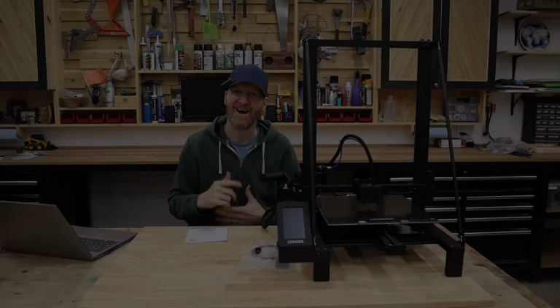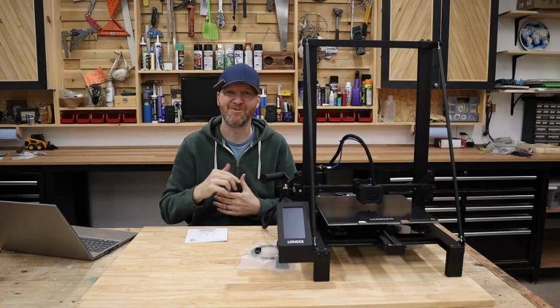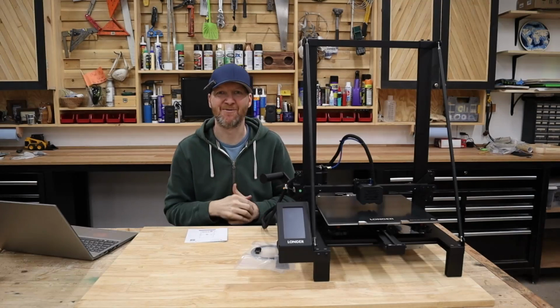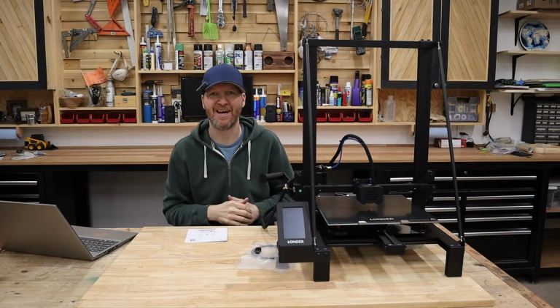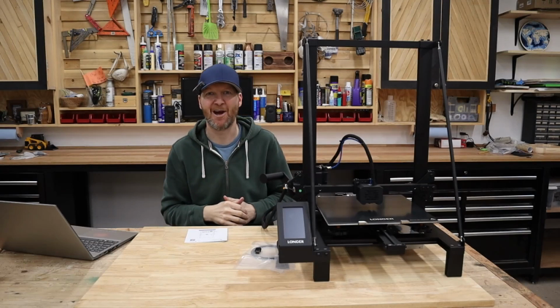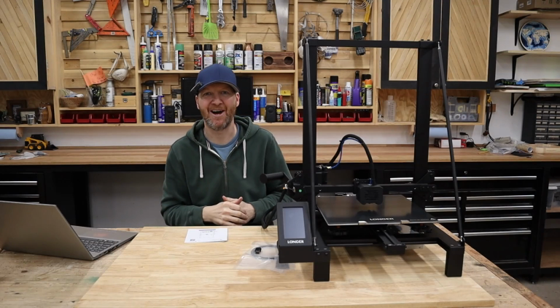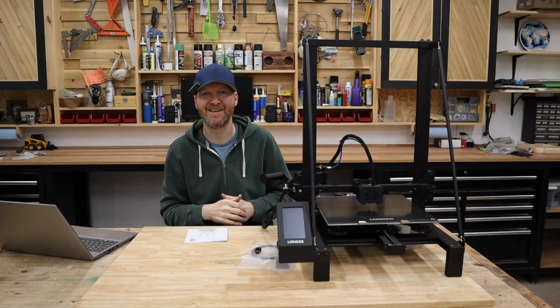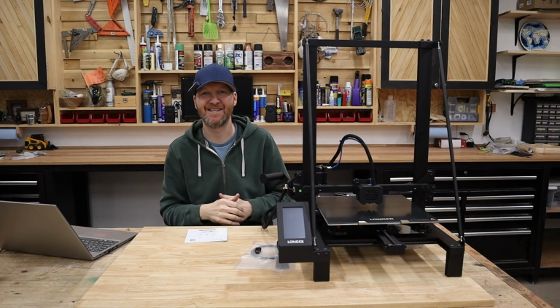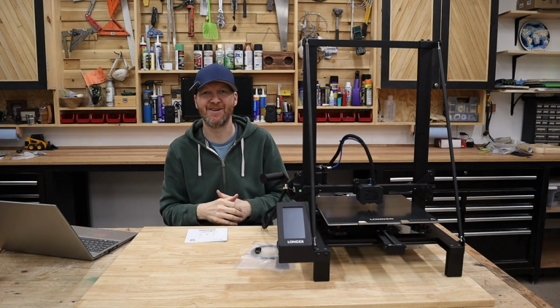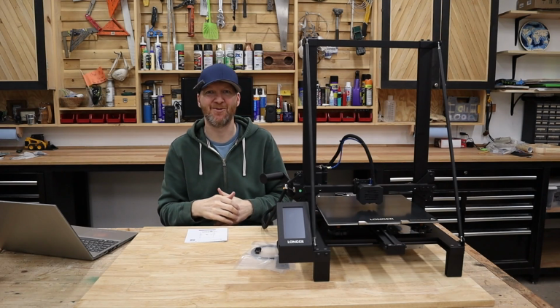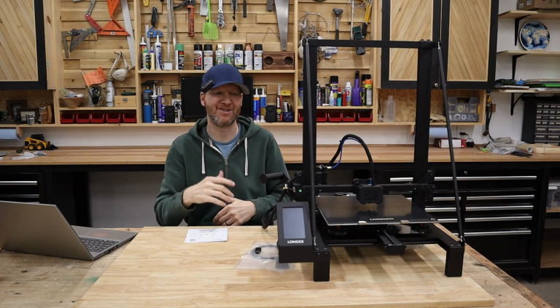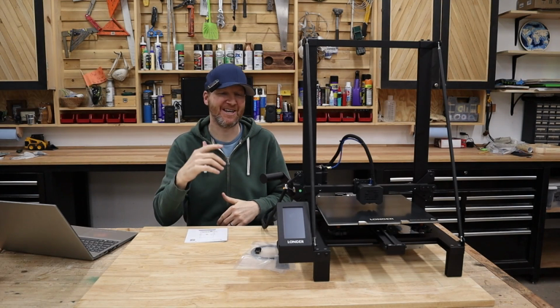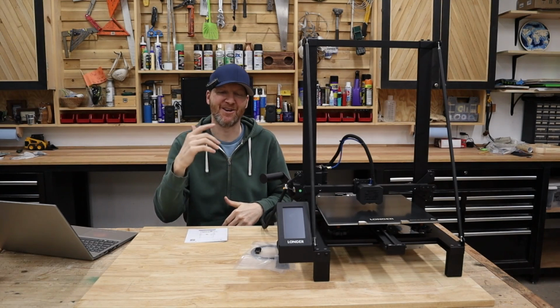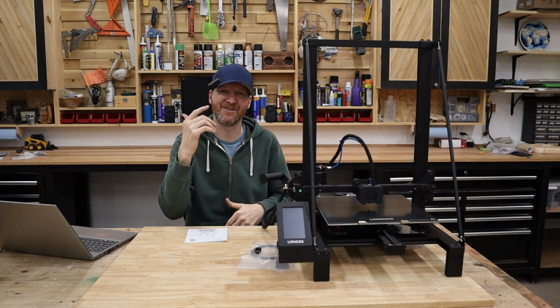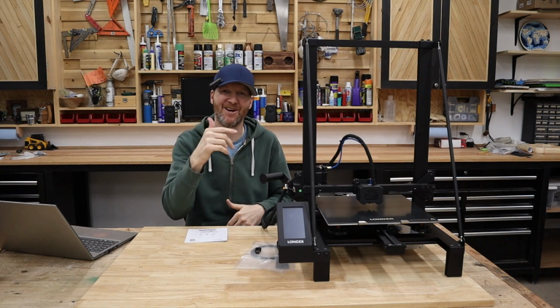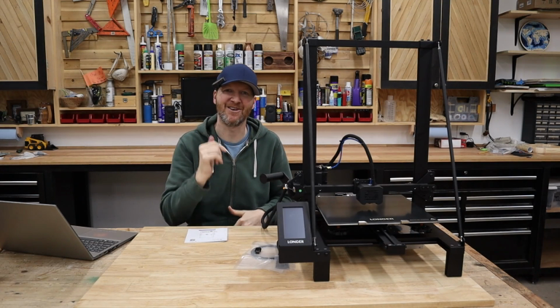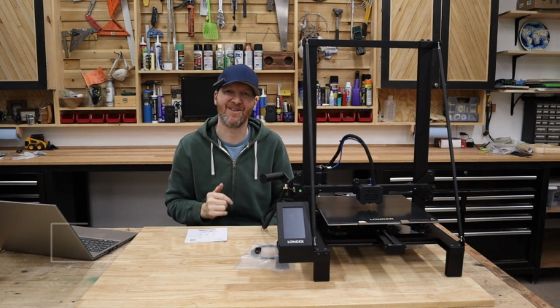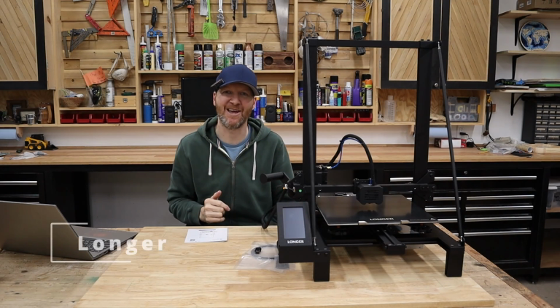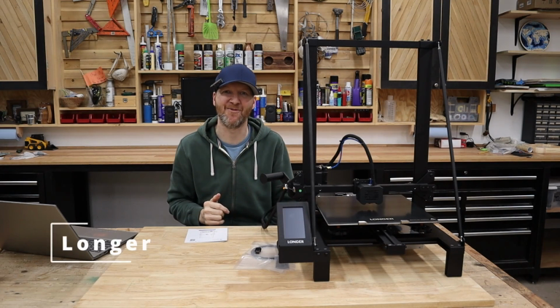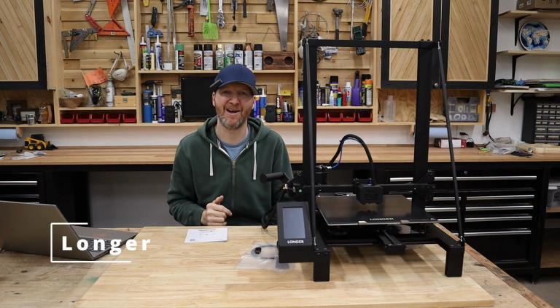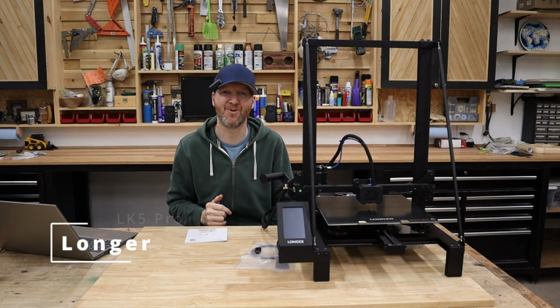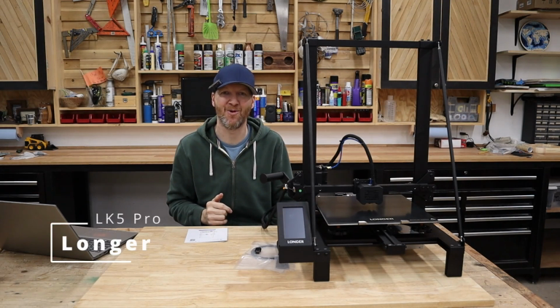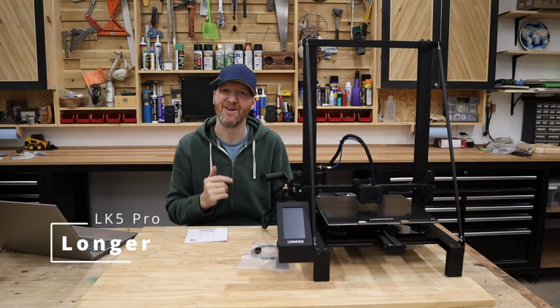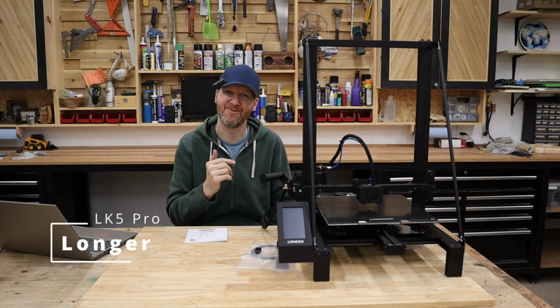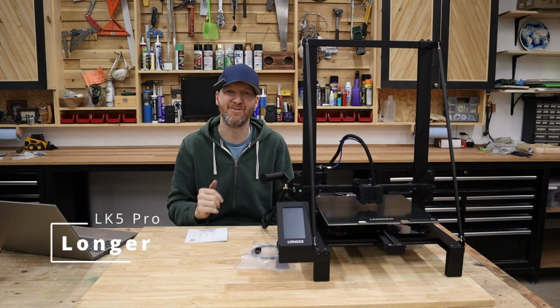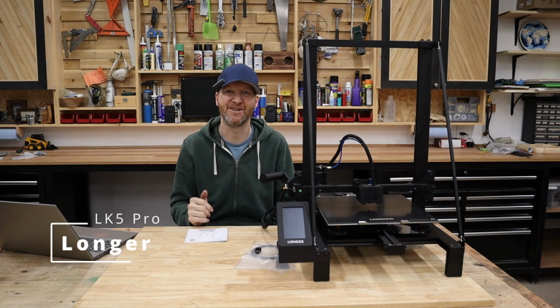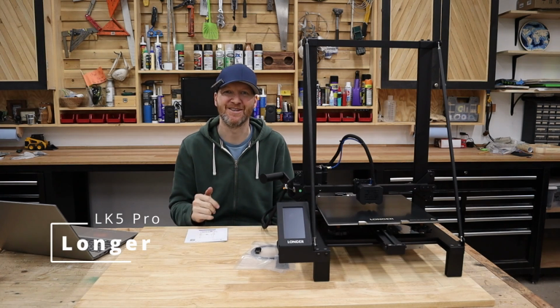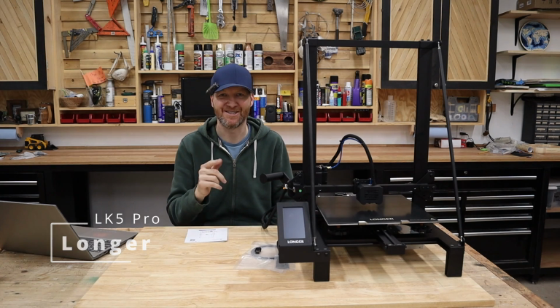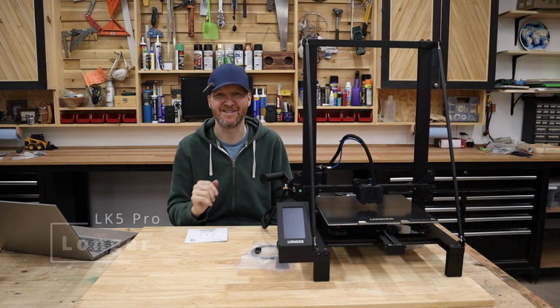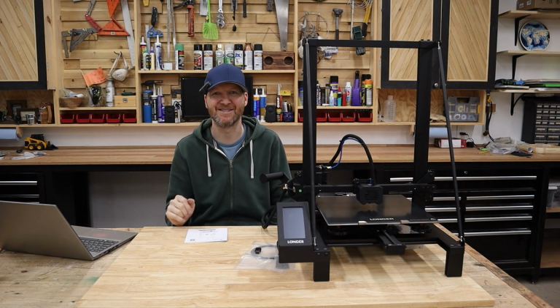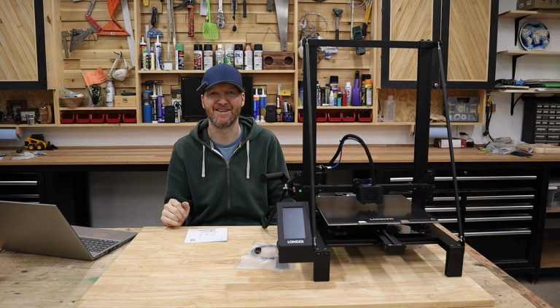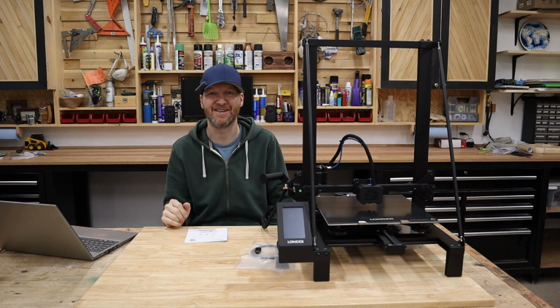Hi, I'm Chad from ChadDIY. In today's video, we are checking out this Longer LK5 Pro 3D printer. So let's get started.